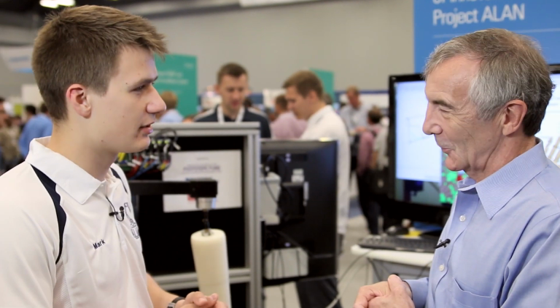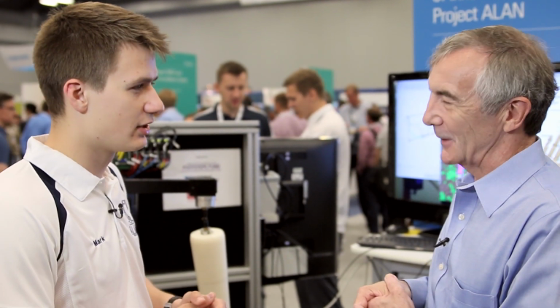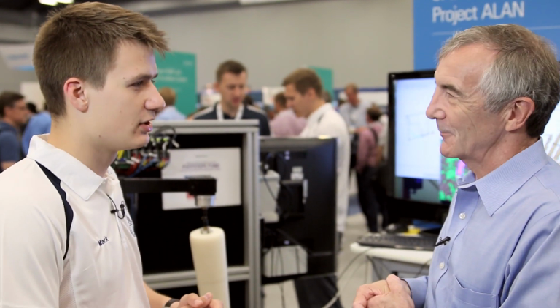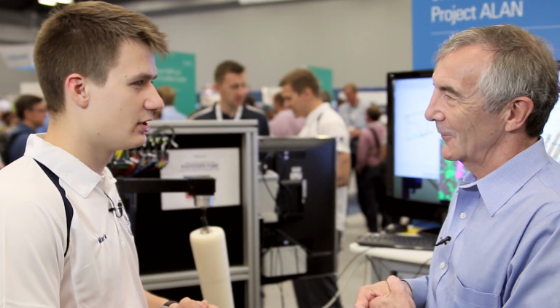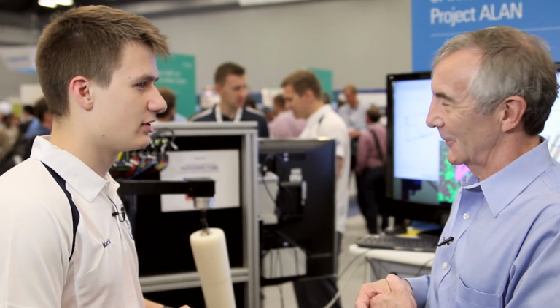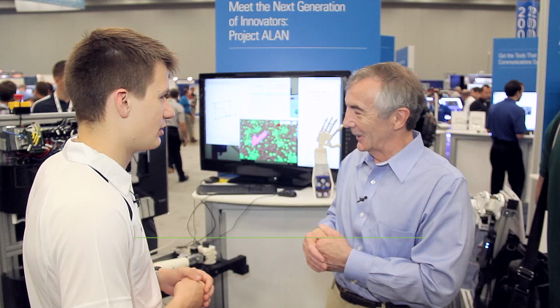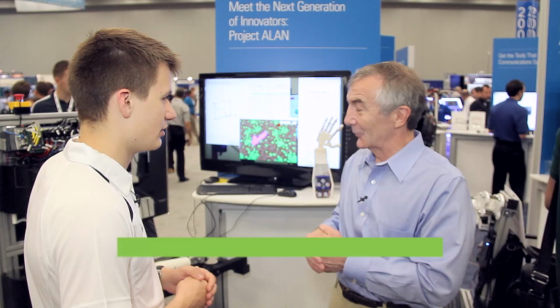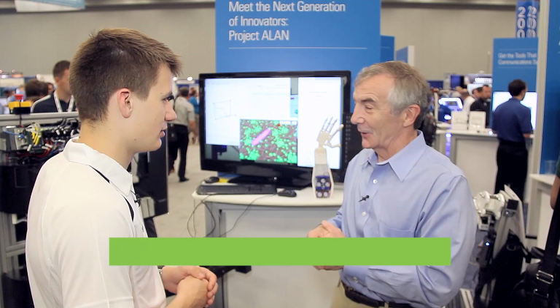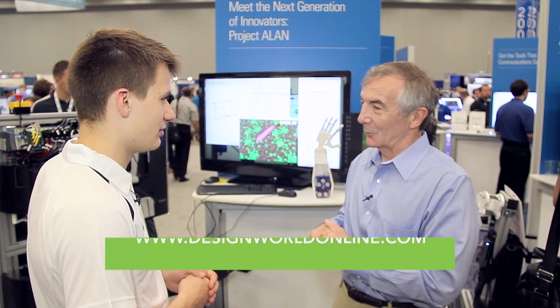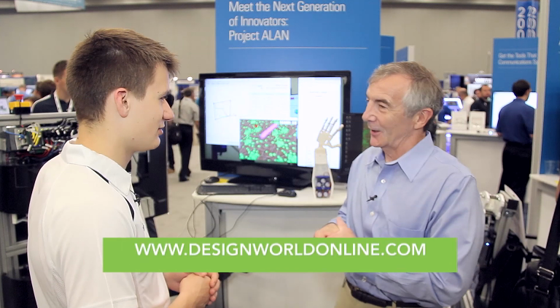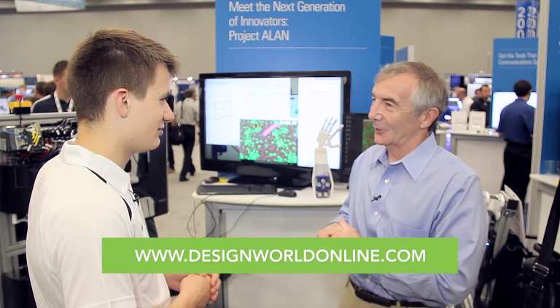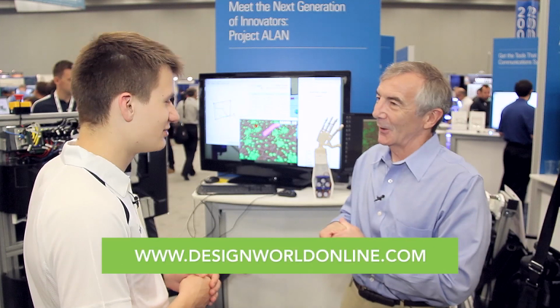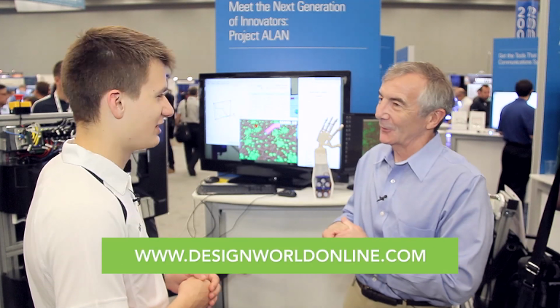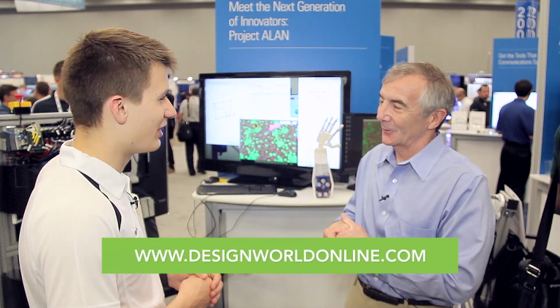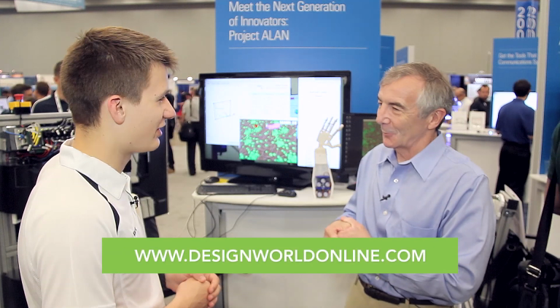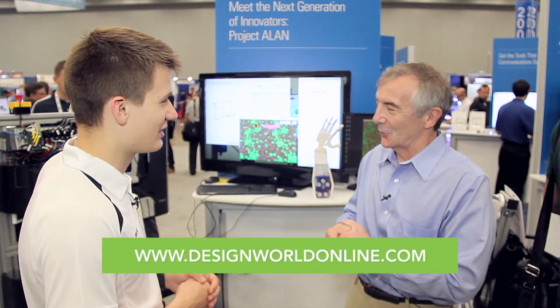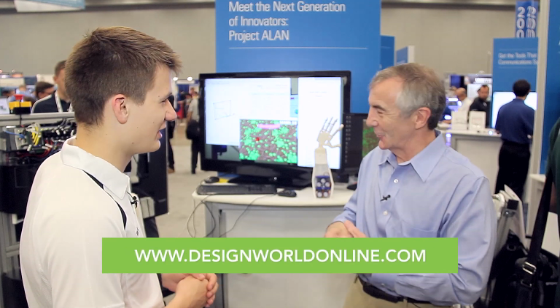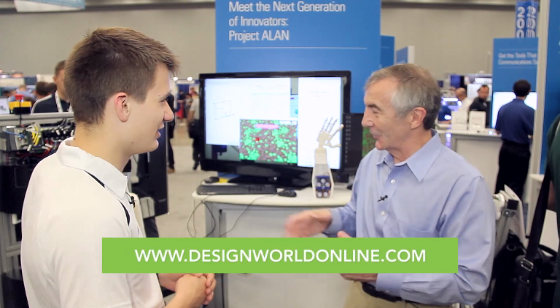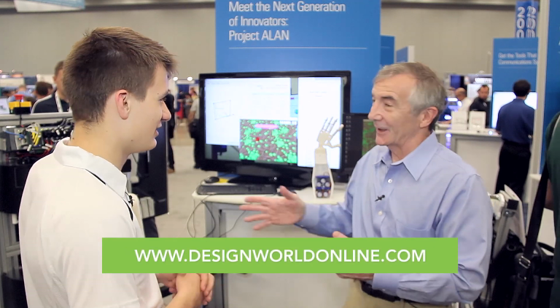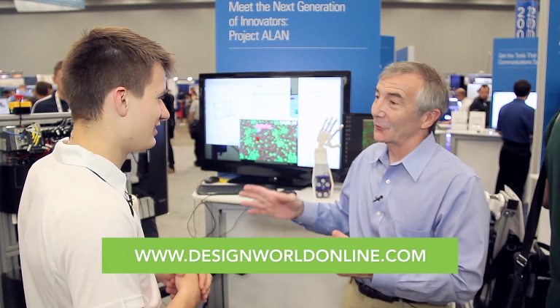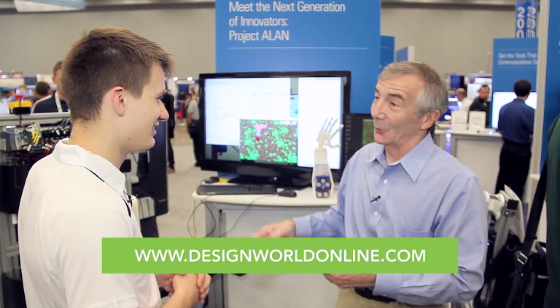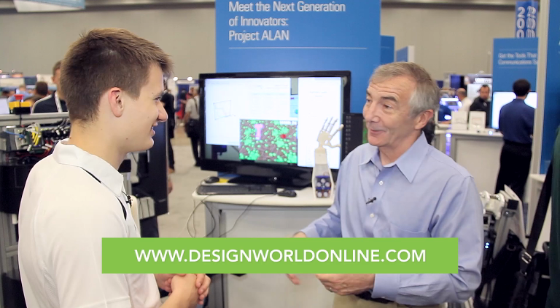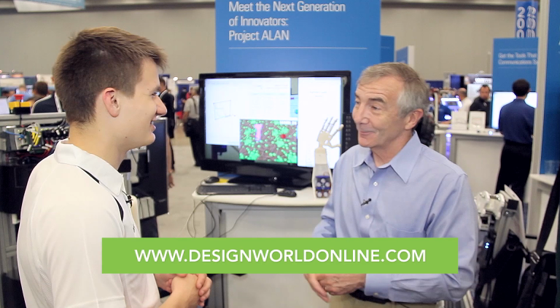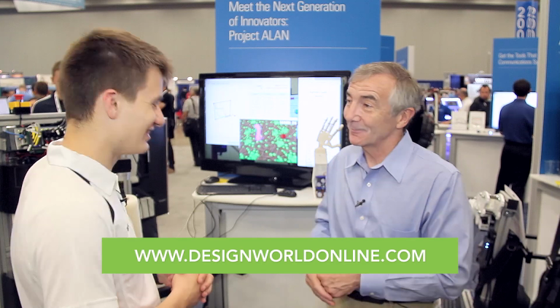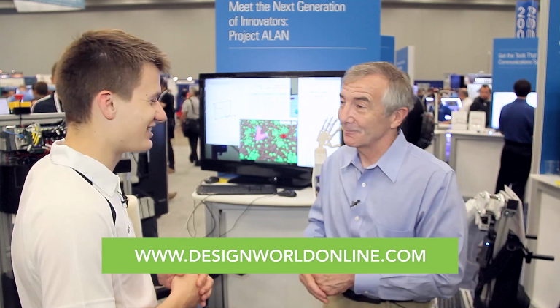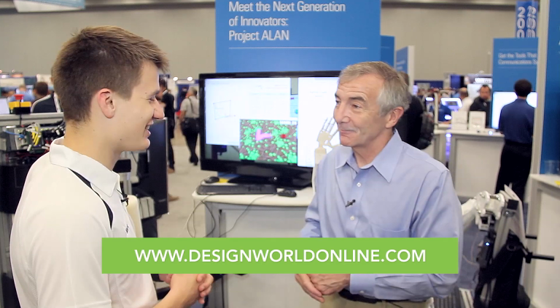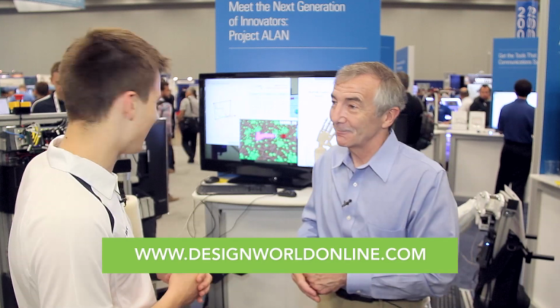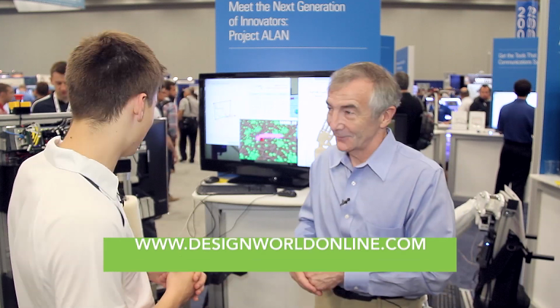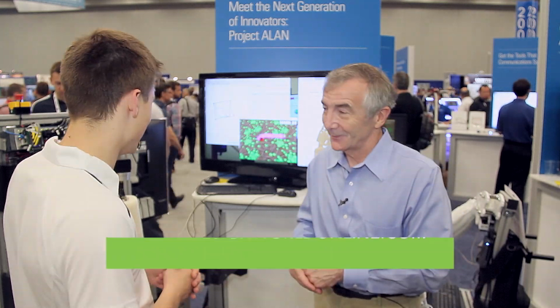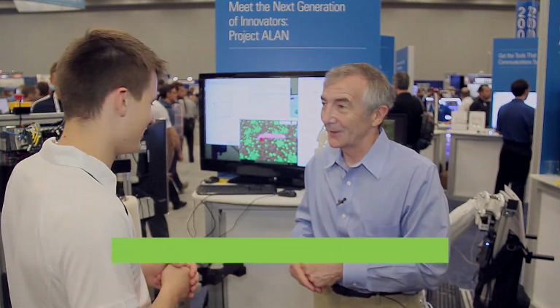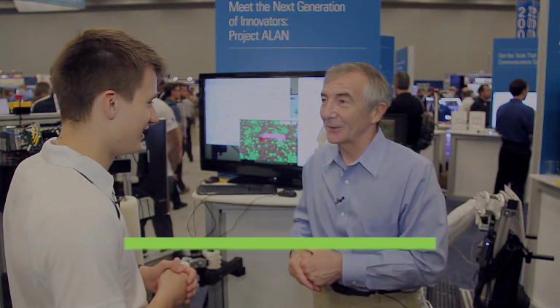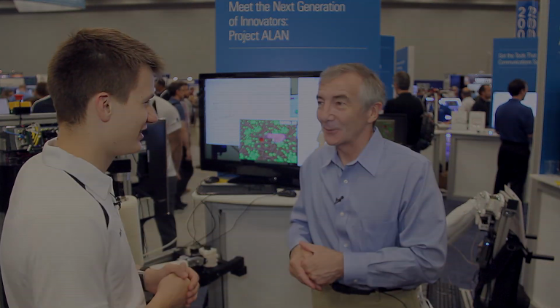Great. That's an interesting project, Mark. I appreciate you taking us through it. Cheers. Thank you.